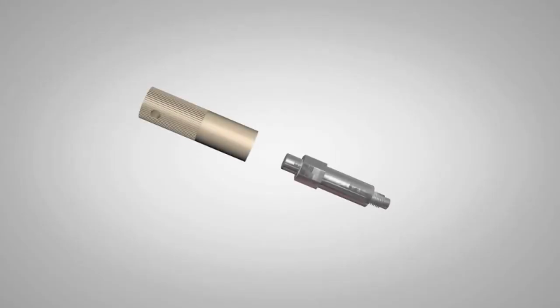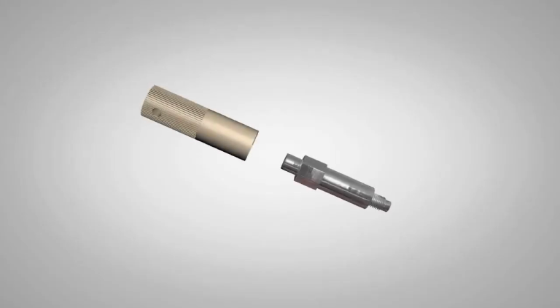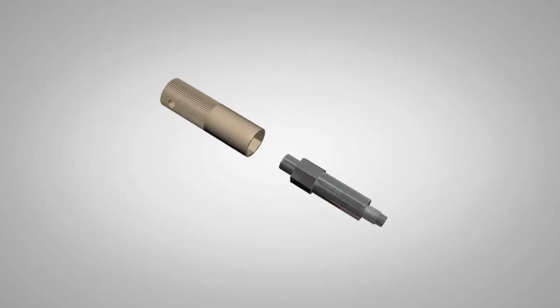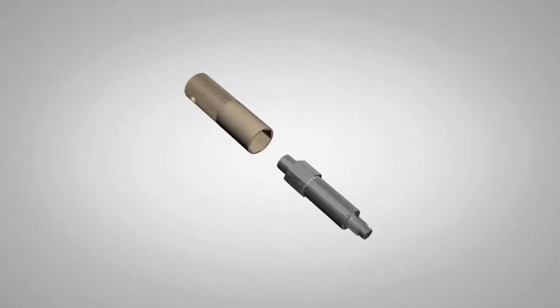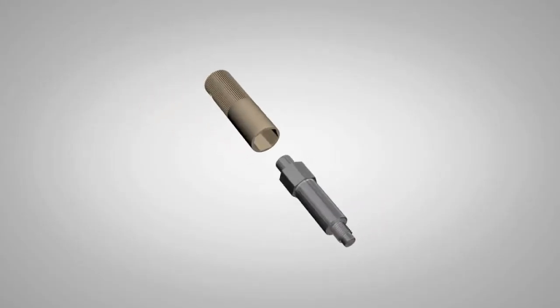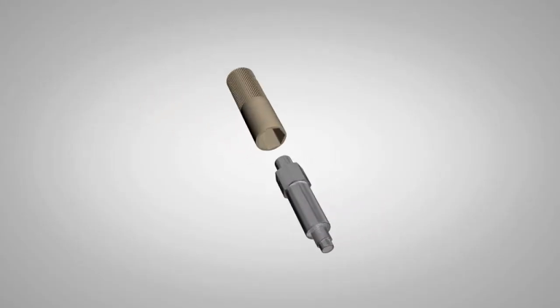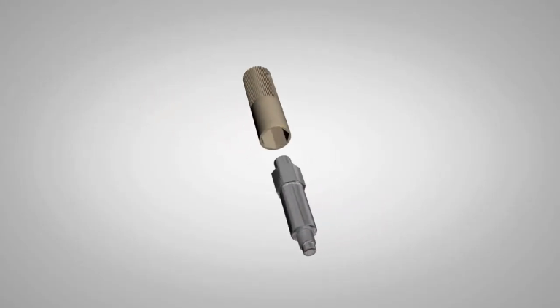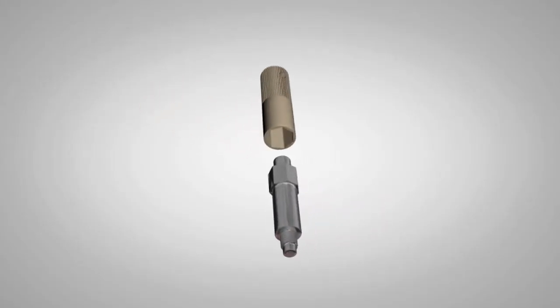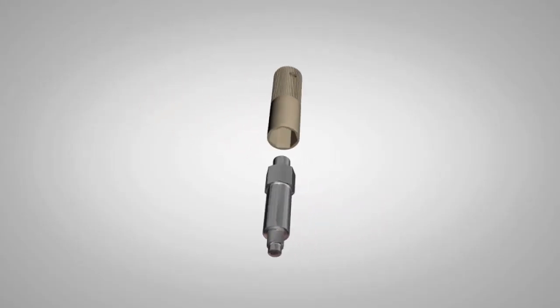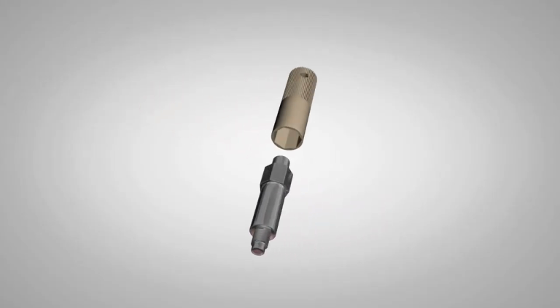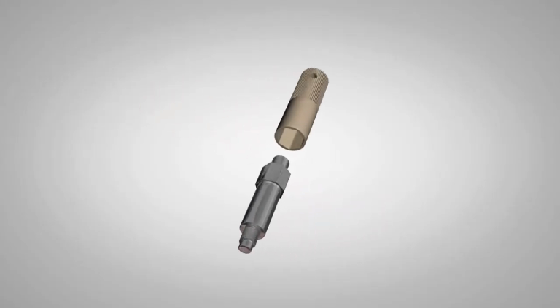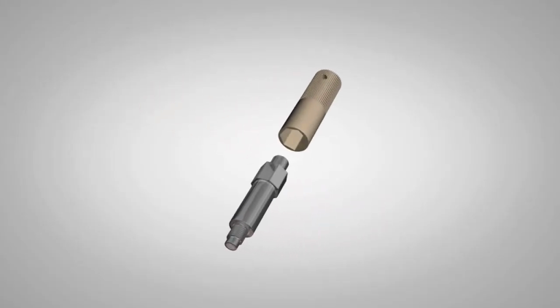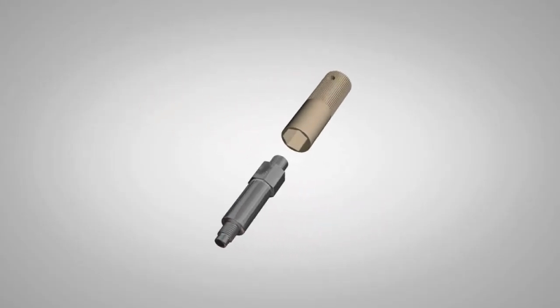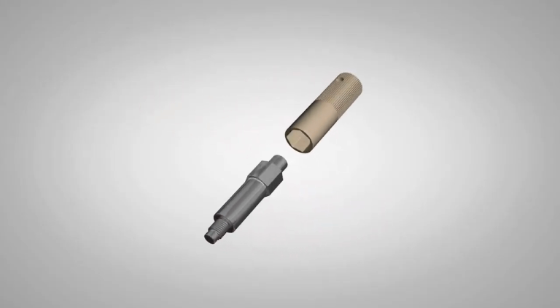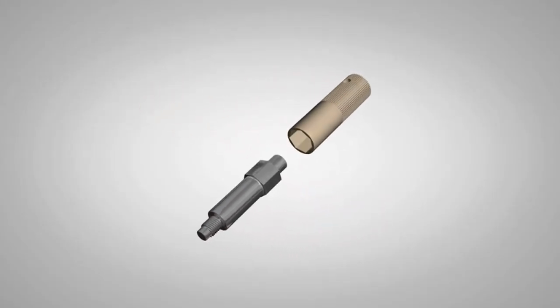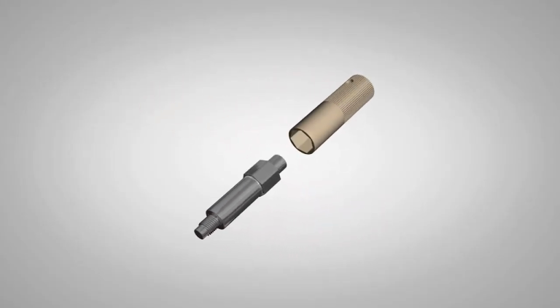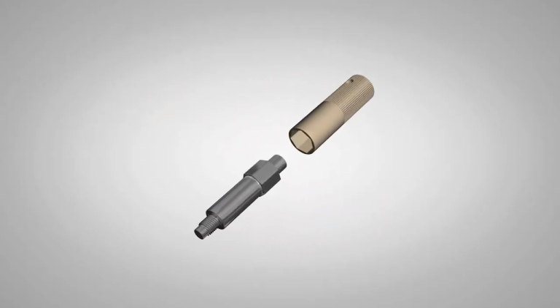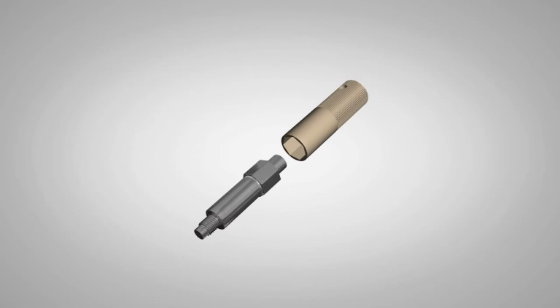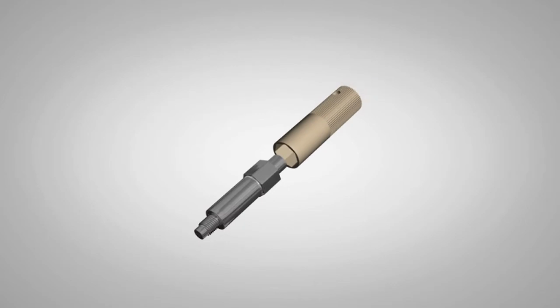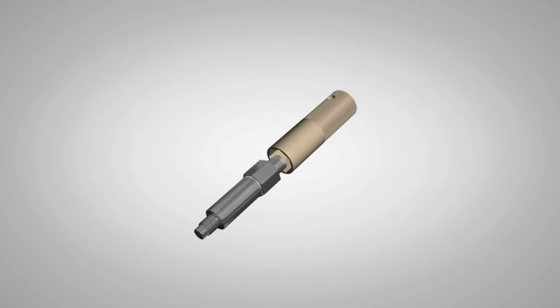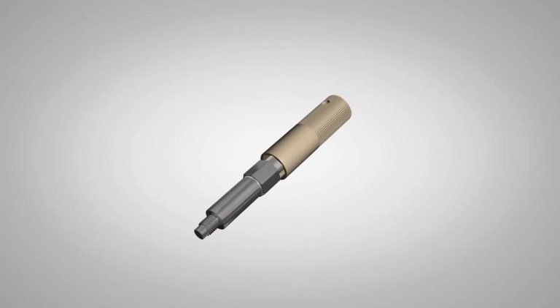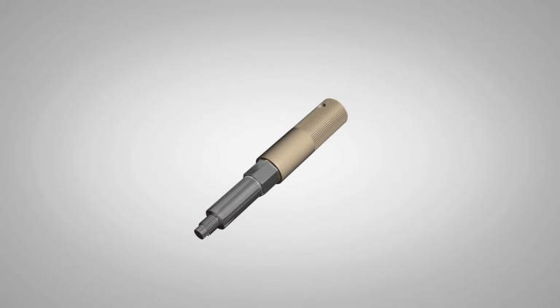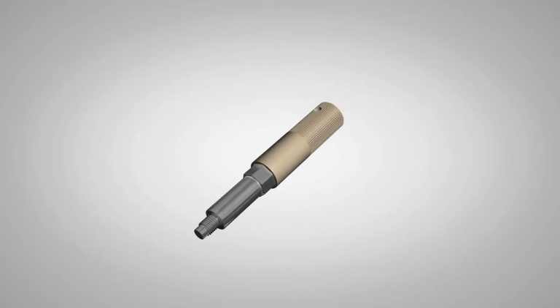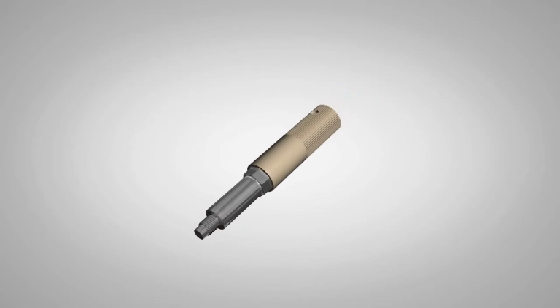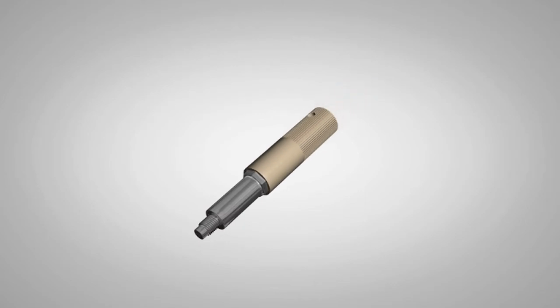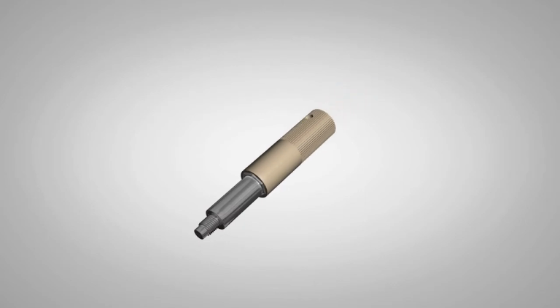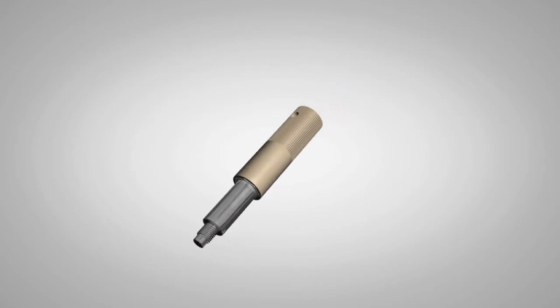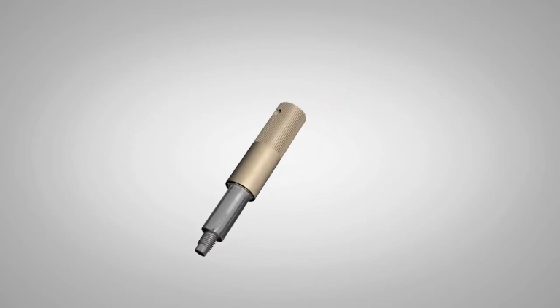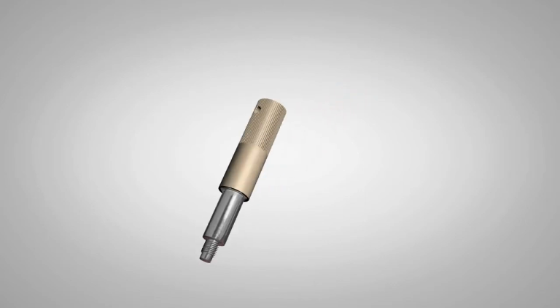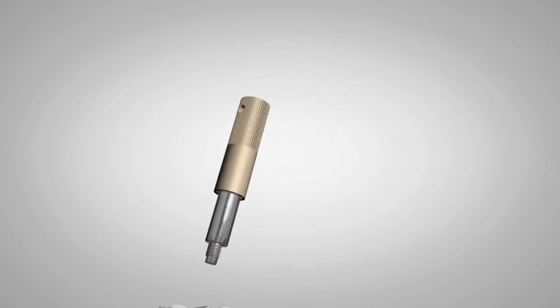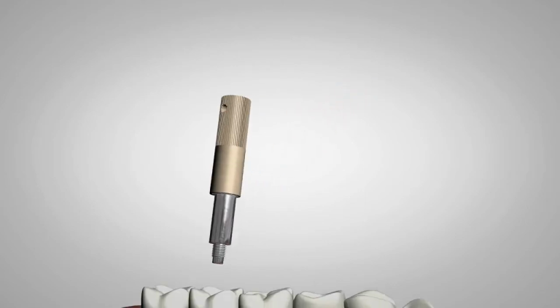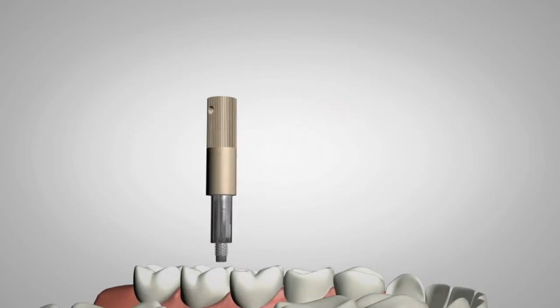The SmartPeg is attached to the implant. It screws effortlessly into the implant's inside thread.